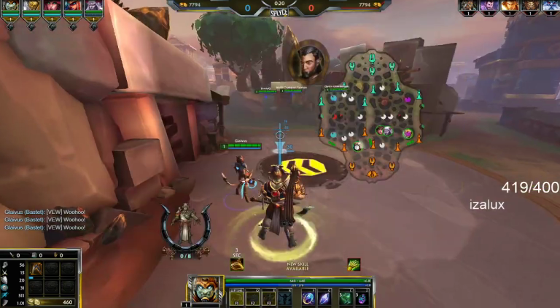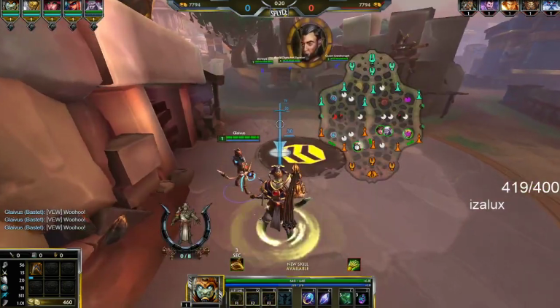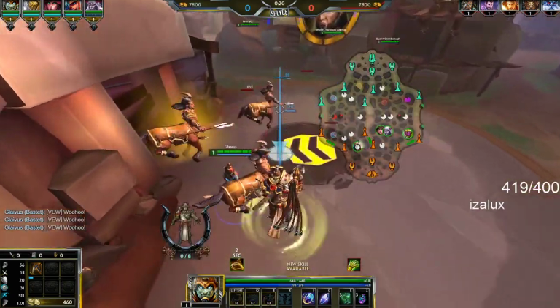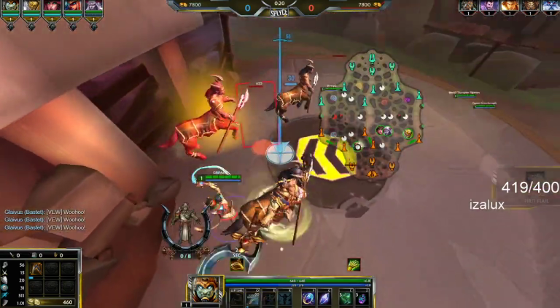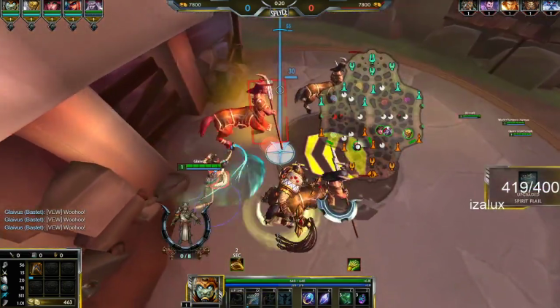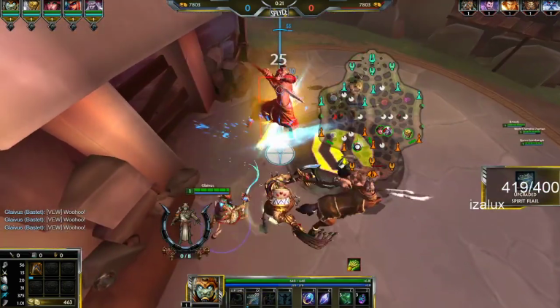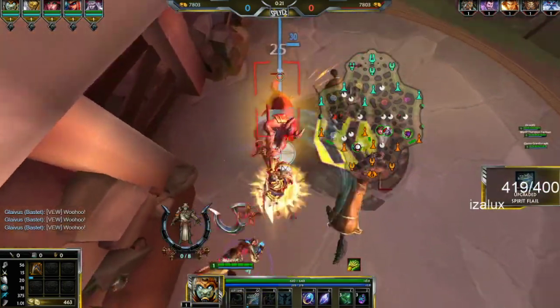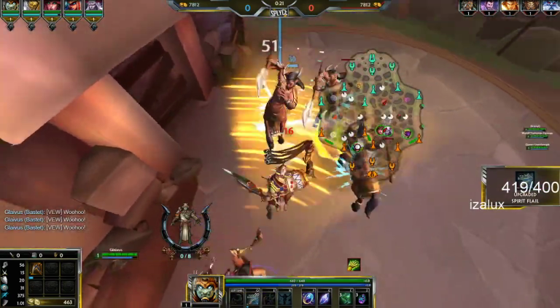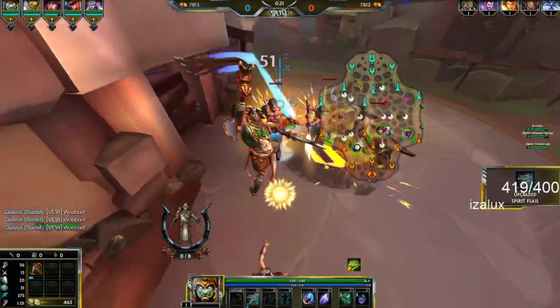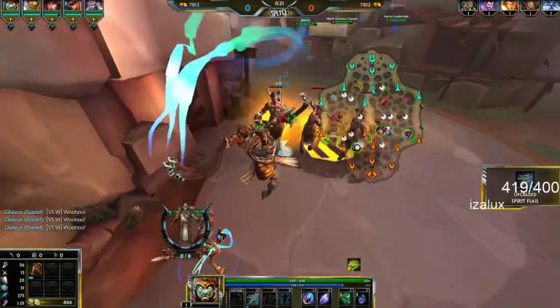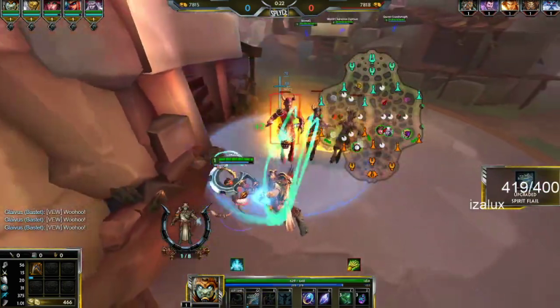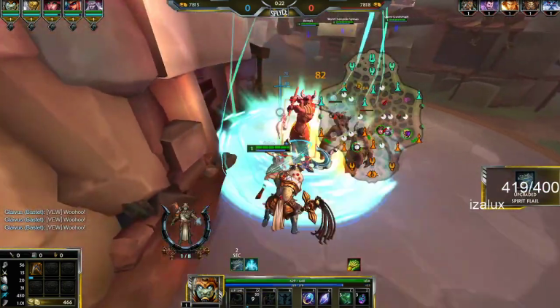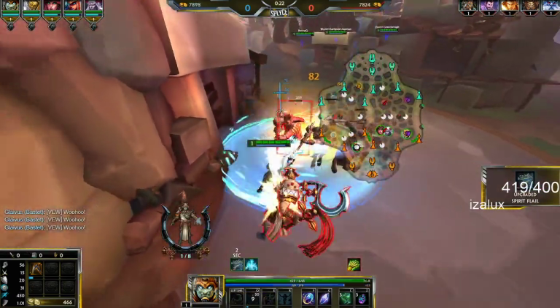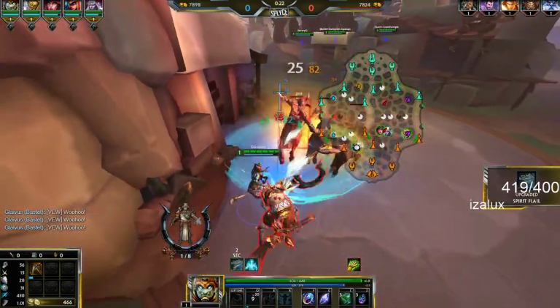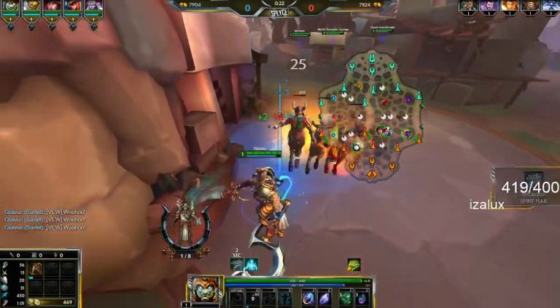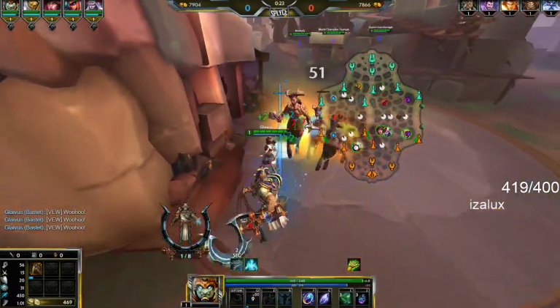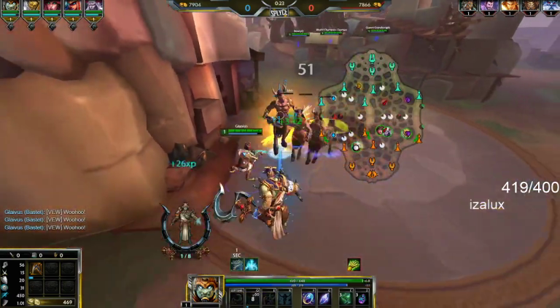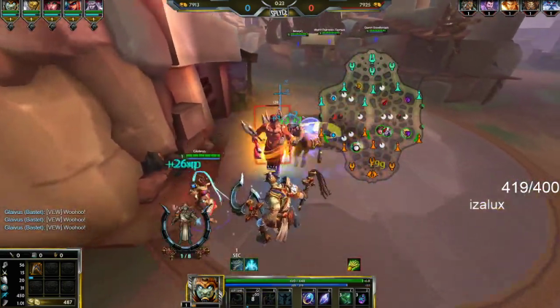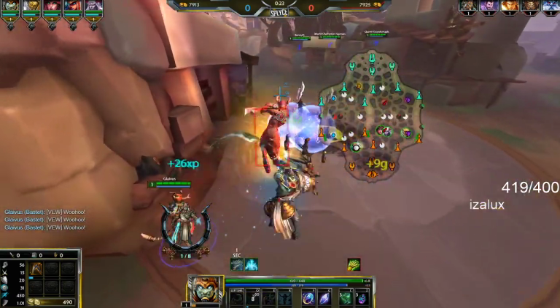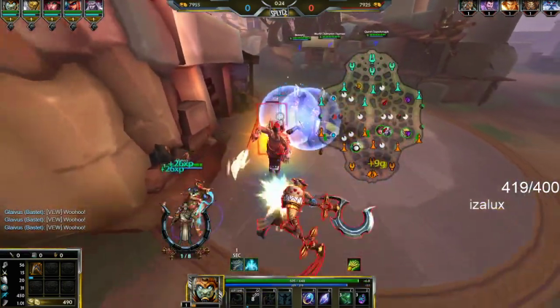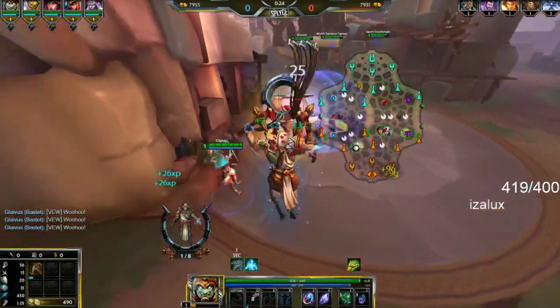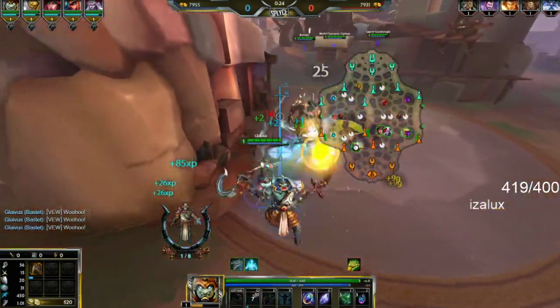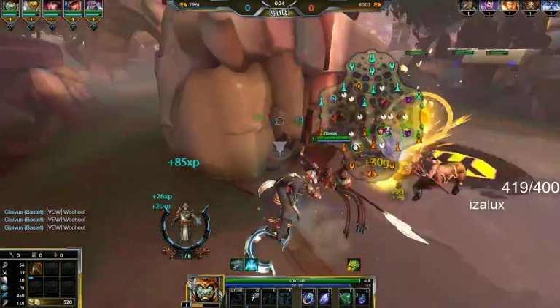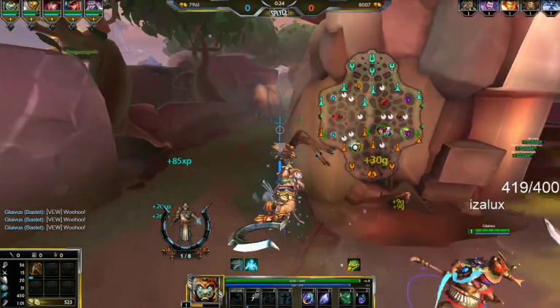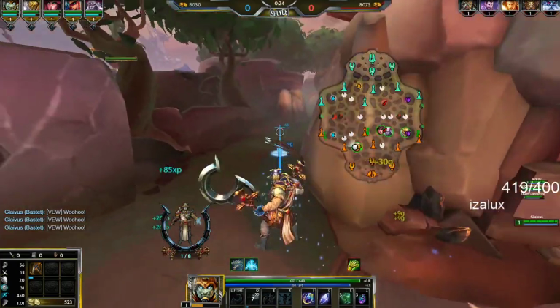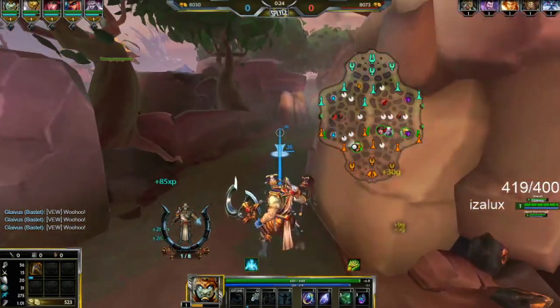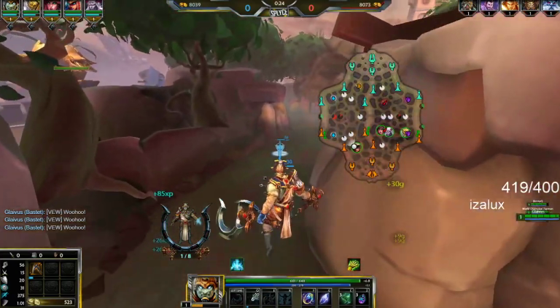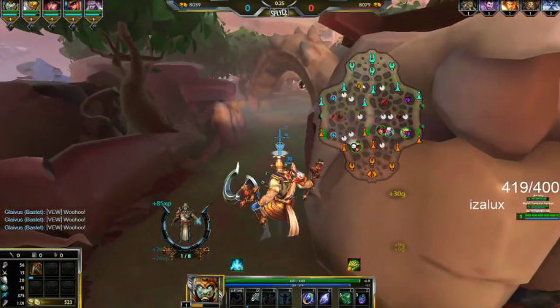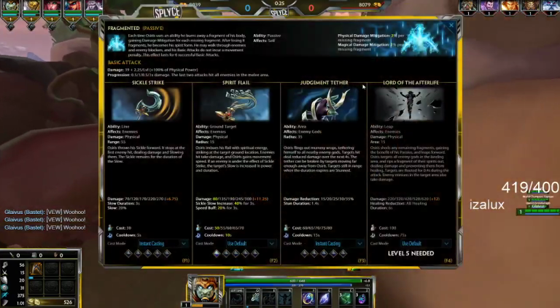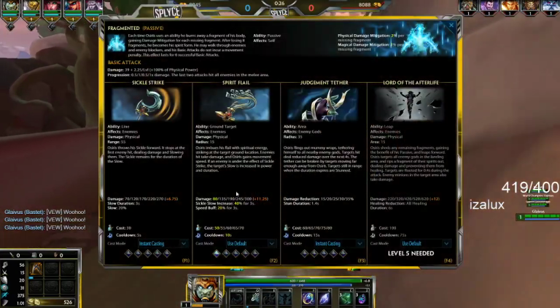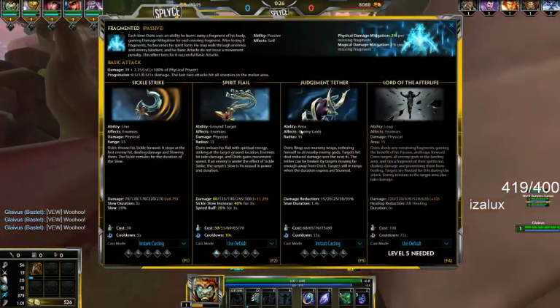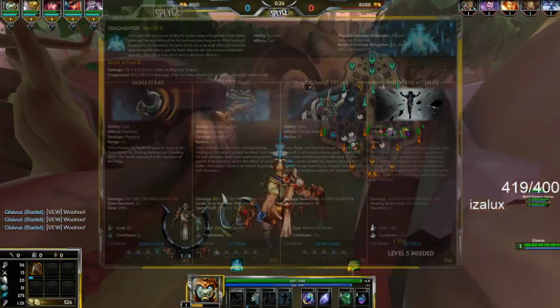This one is called Sickle Strike. It's a line ability — you throw a sickle, it does damage, it slows, and it's on a very short cooldown.